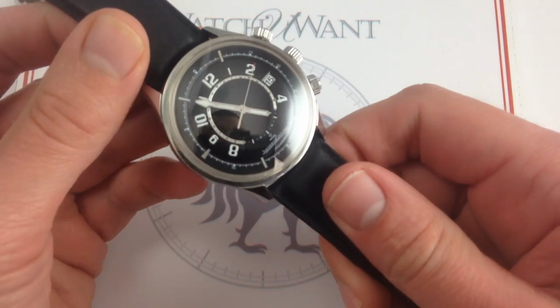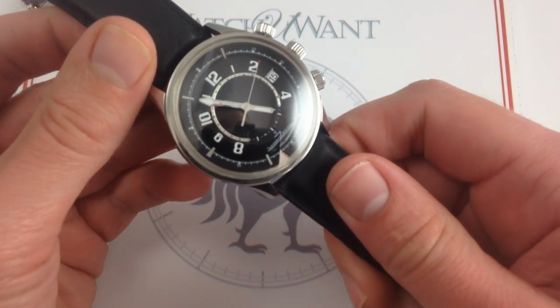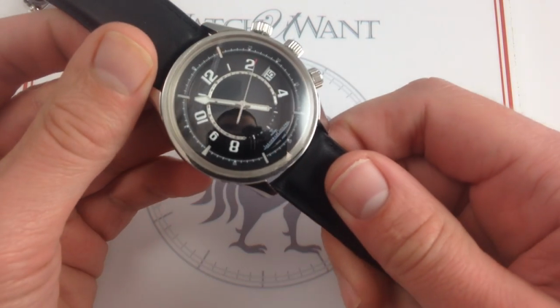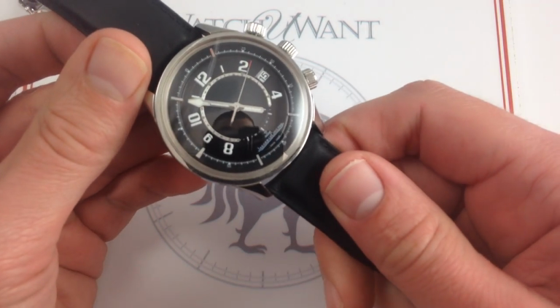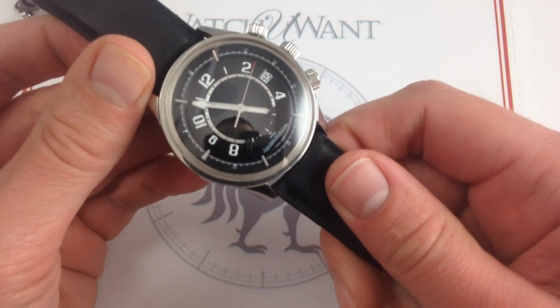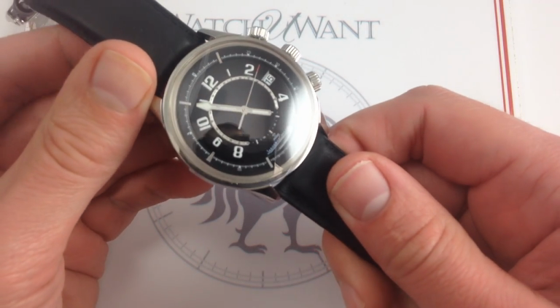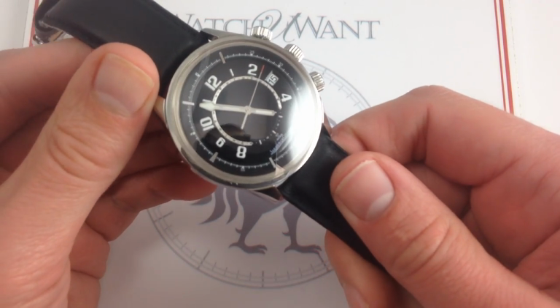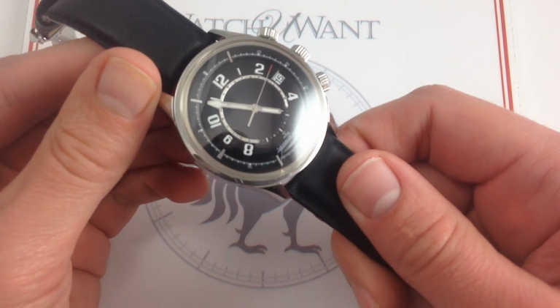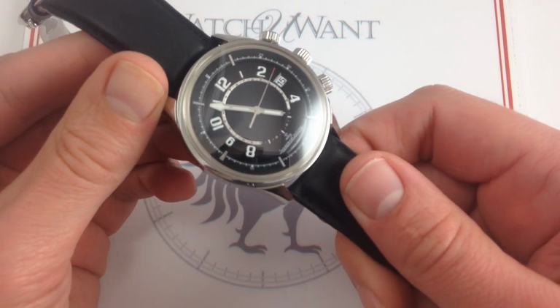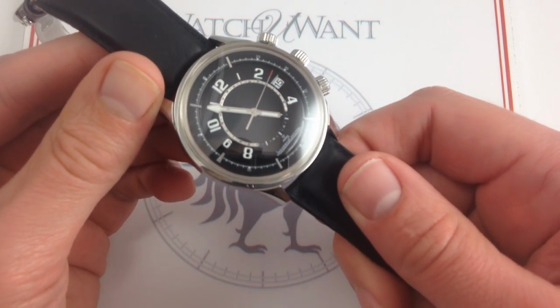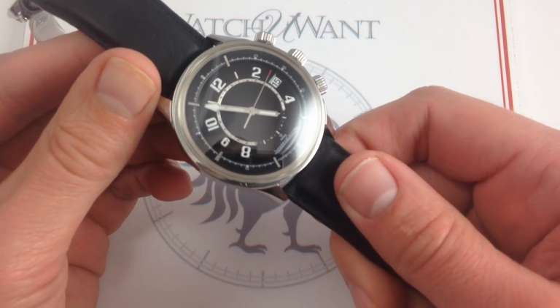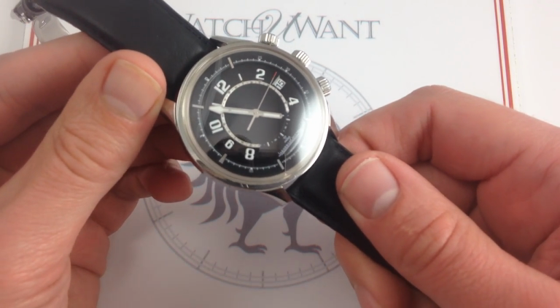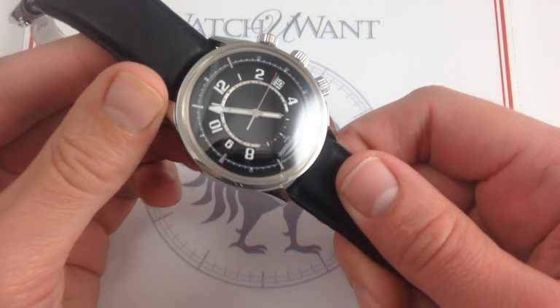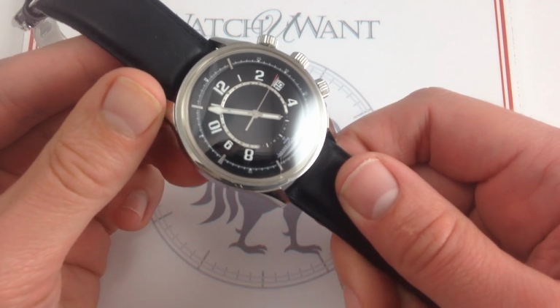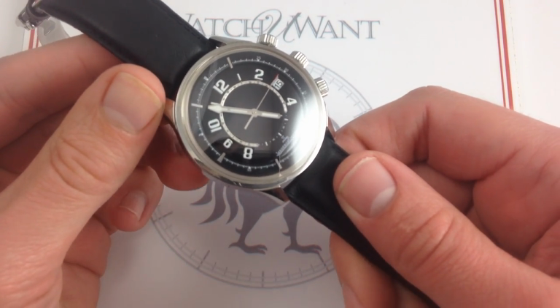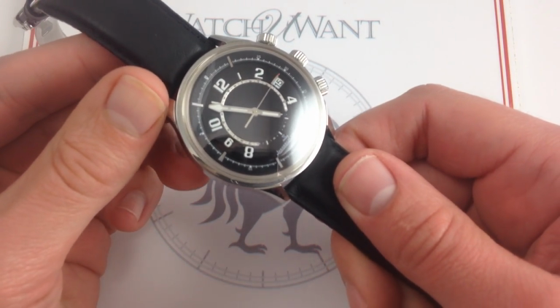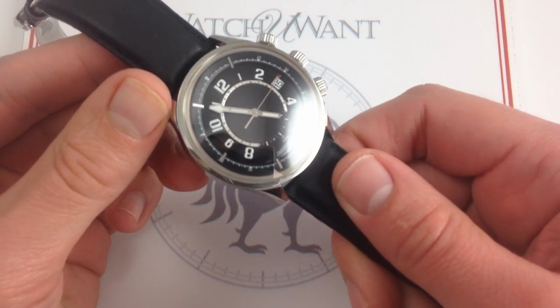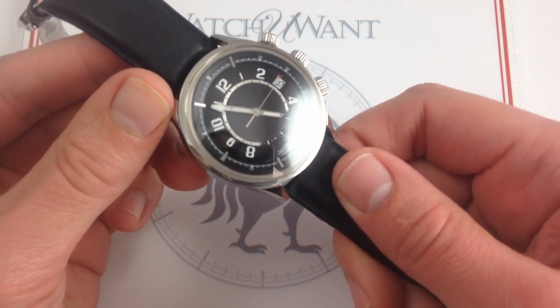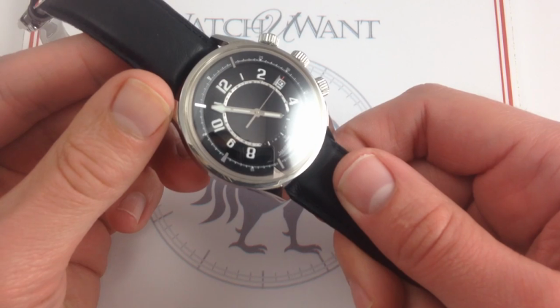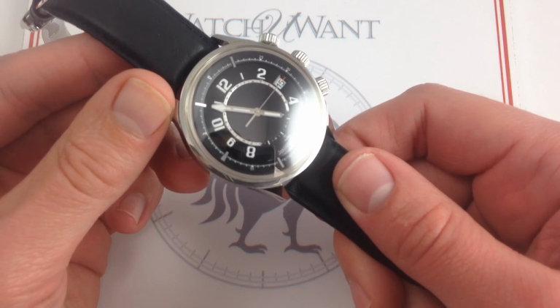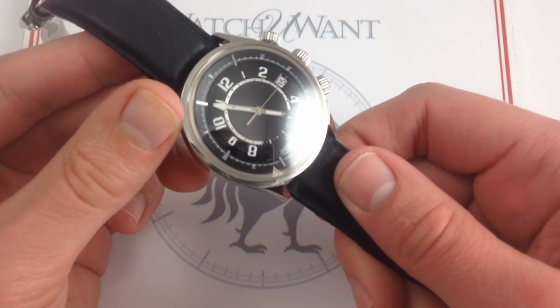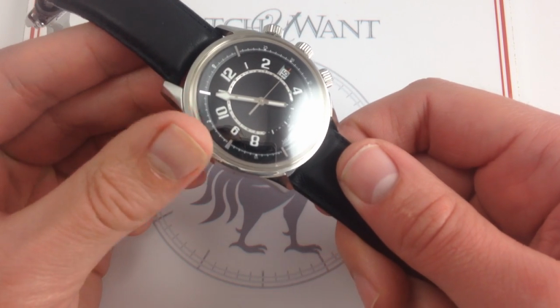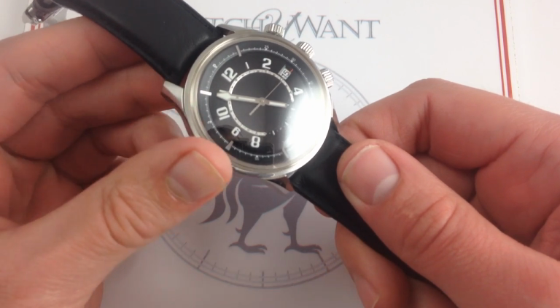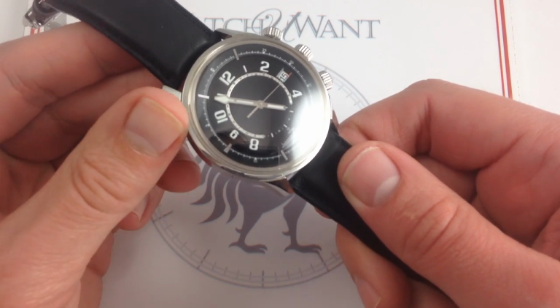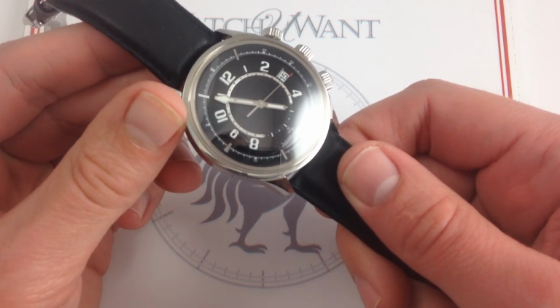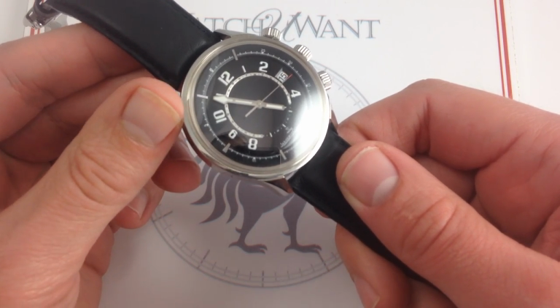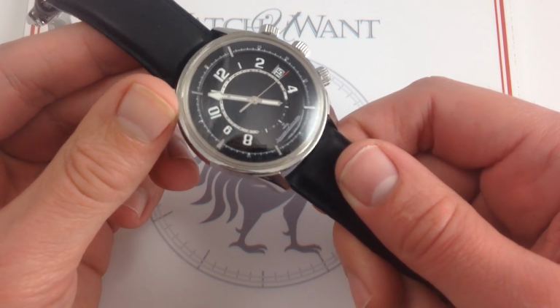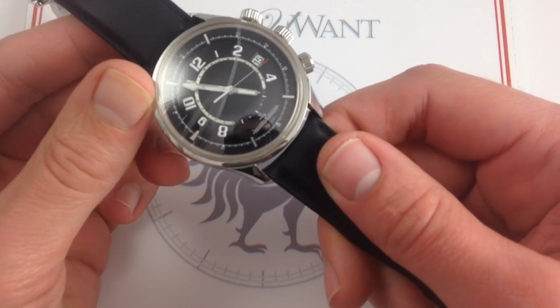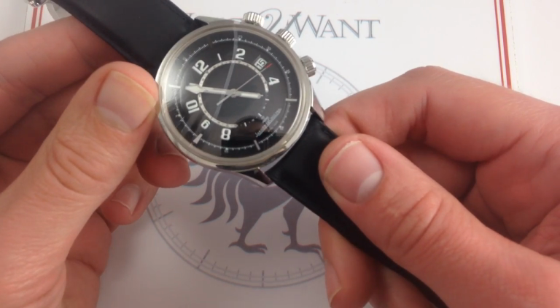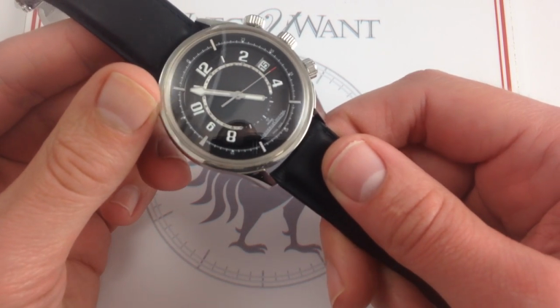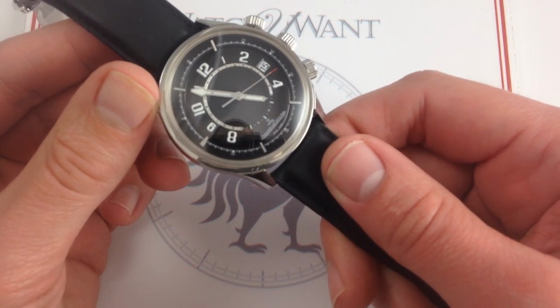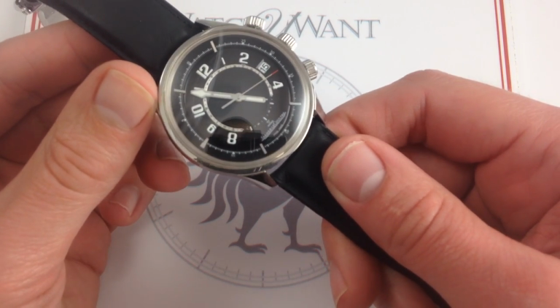And that, my friends, is the Jaeger LeCoultre Amvox 1 Alarm, 42 millimeters in stainless steel.